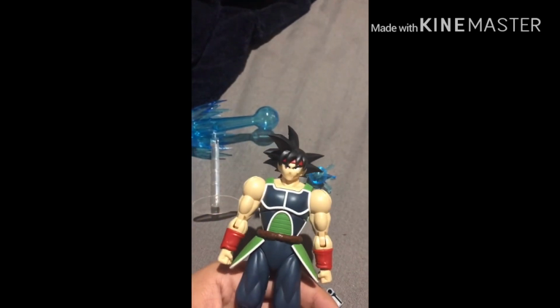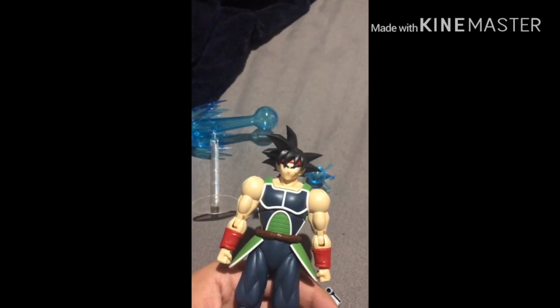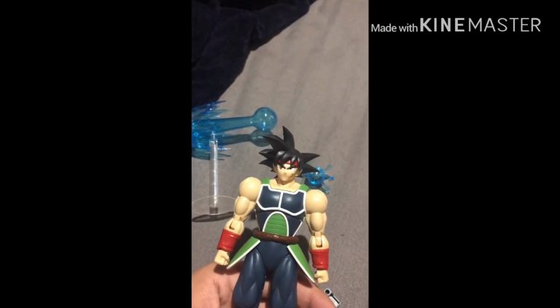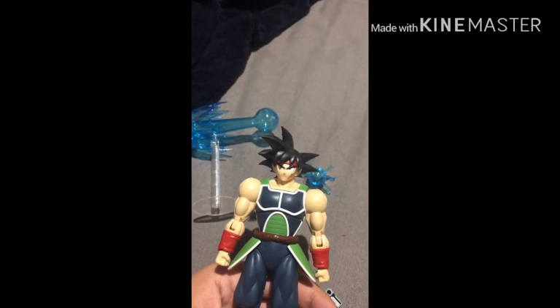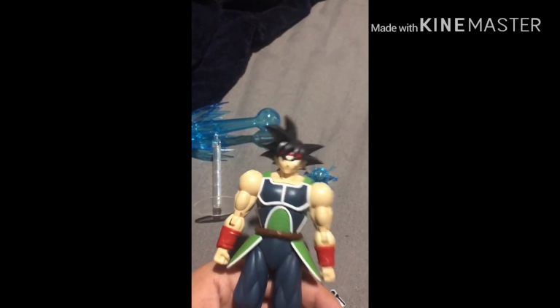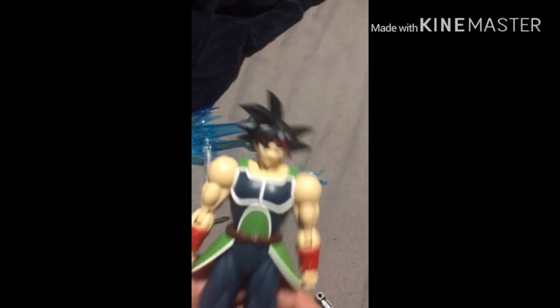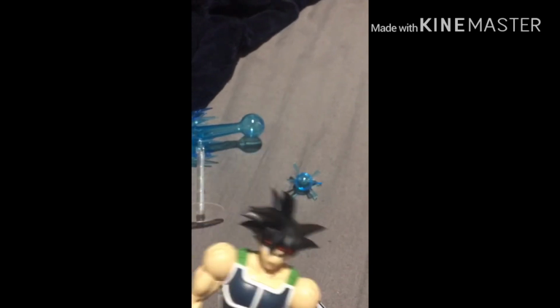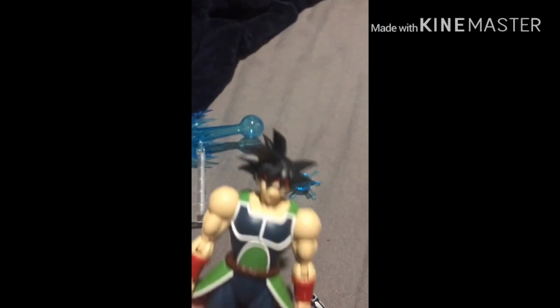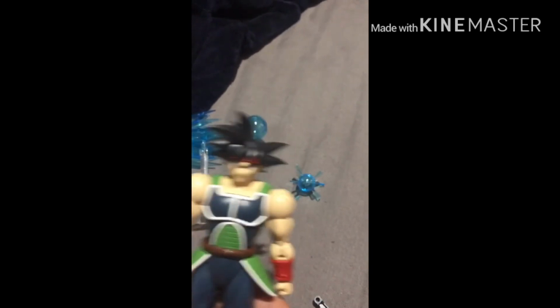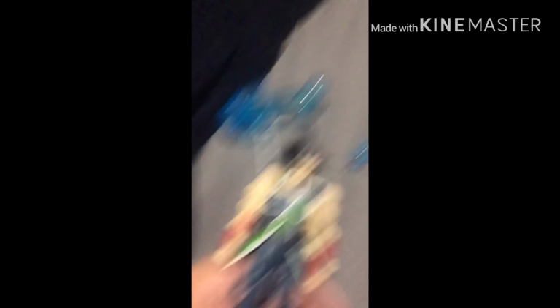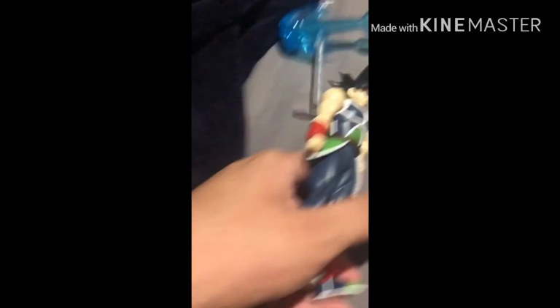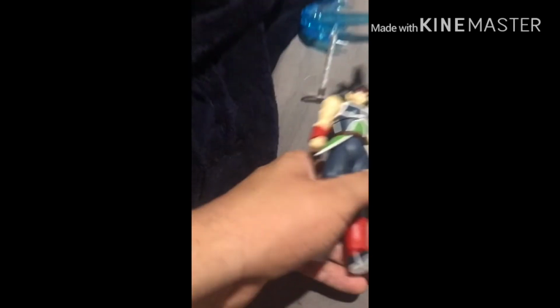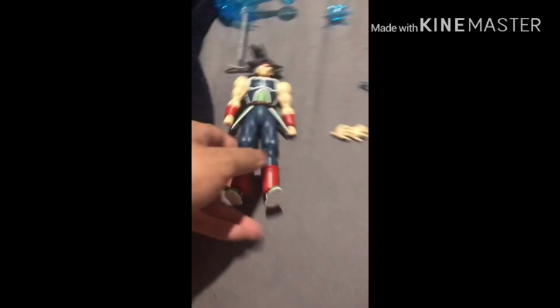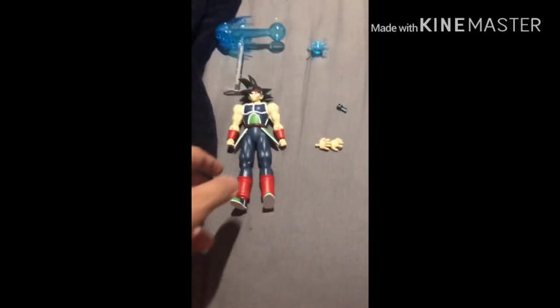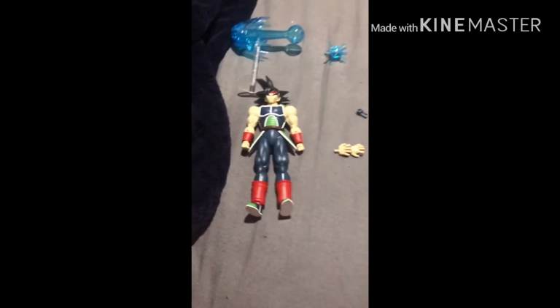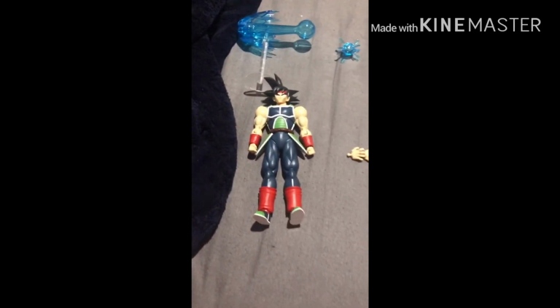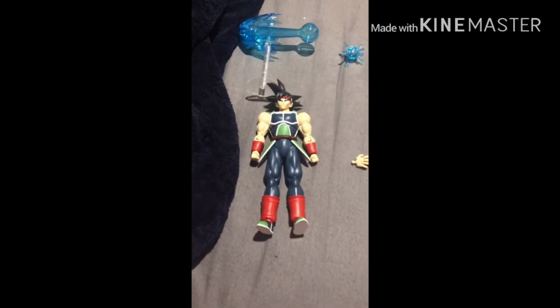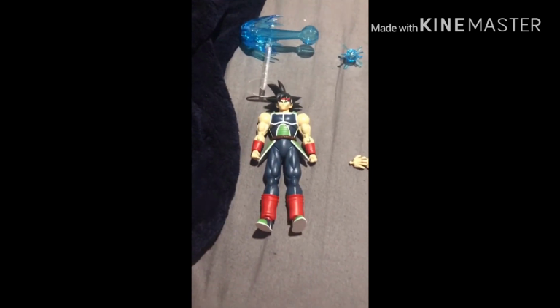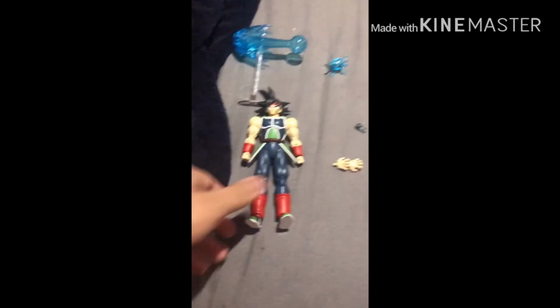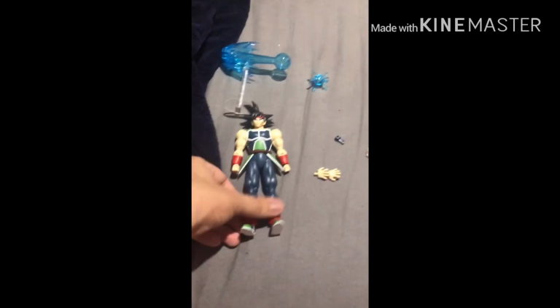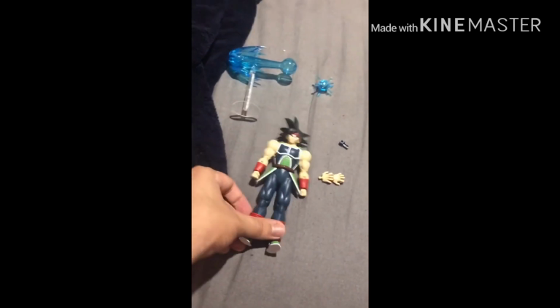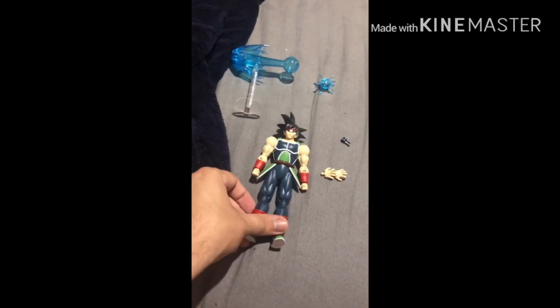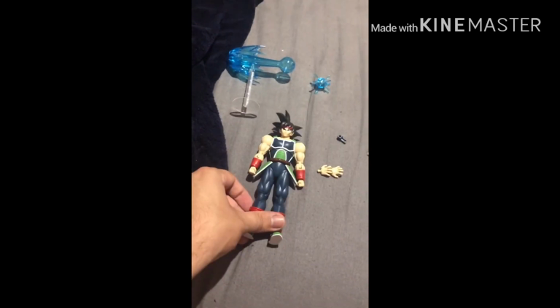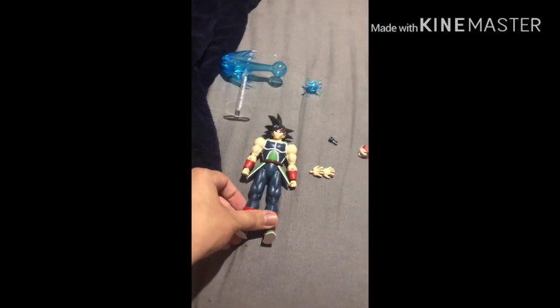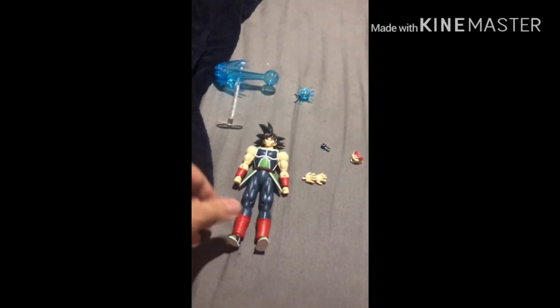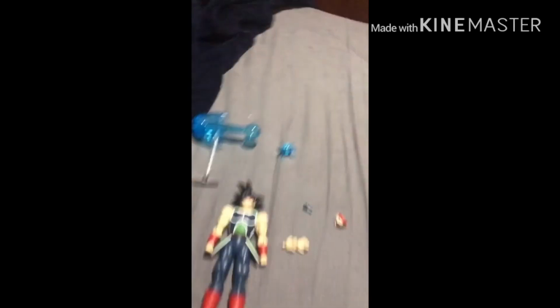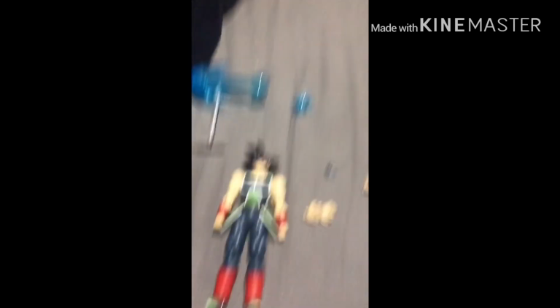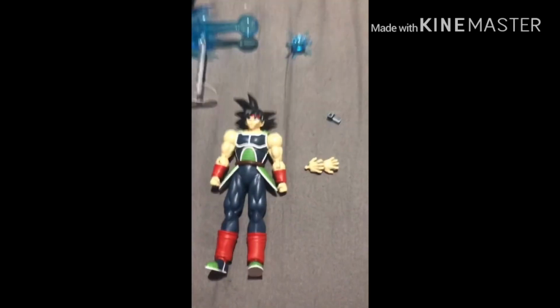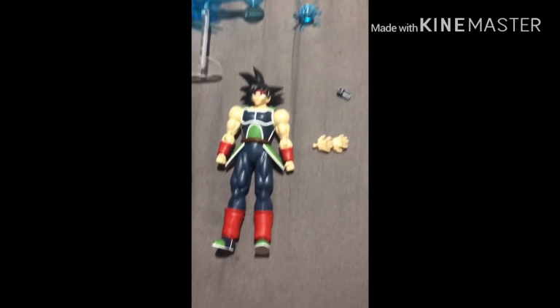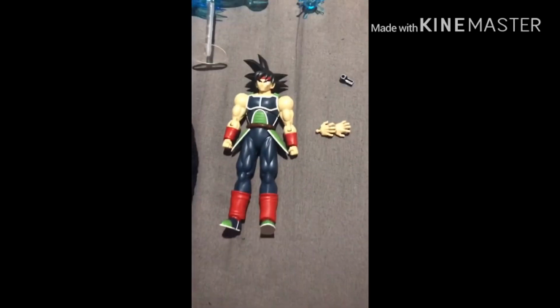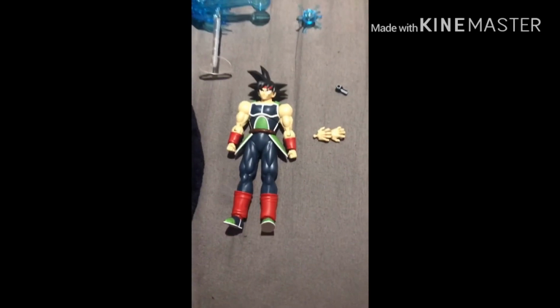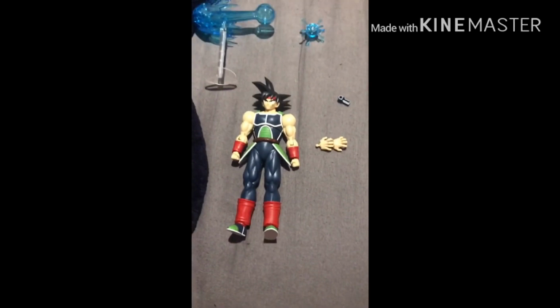In Figurize Mechanics. So here's my review of Figurize Standards Bardock, and this is Gamer Pro 5 signing out.